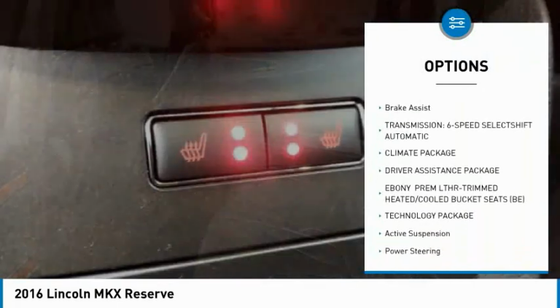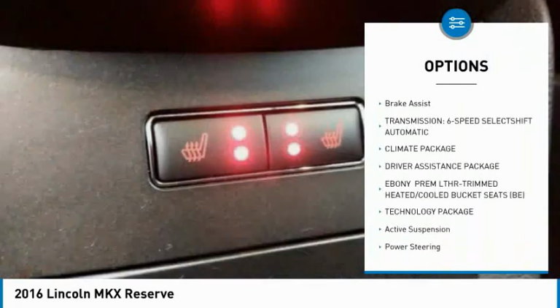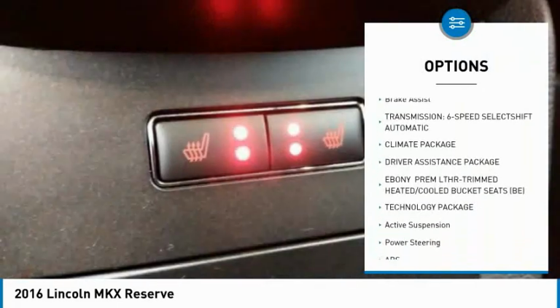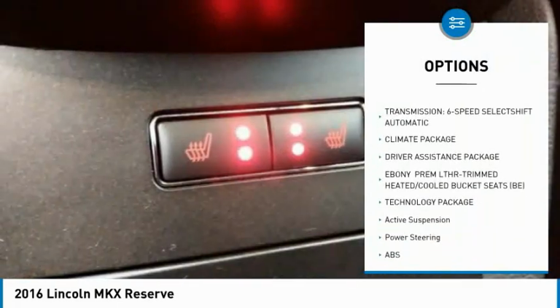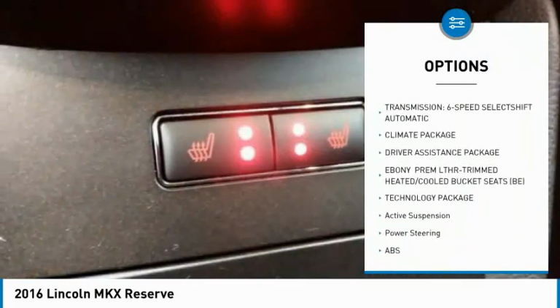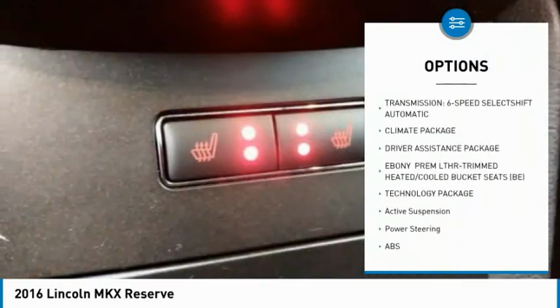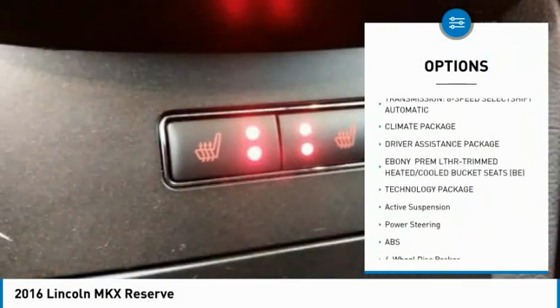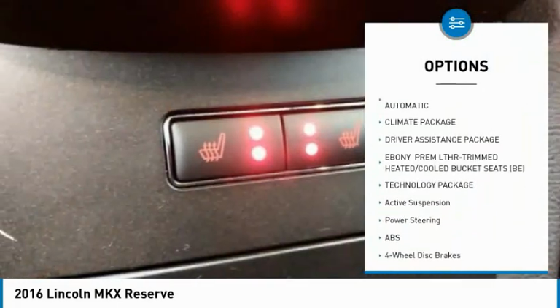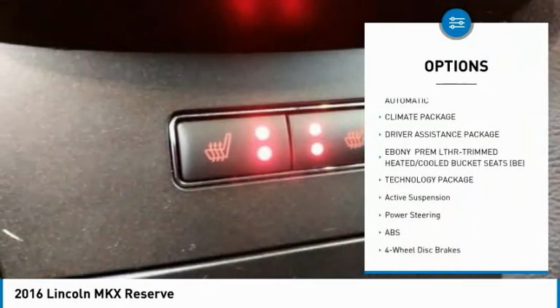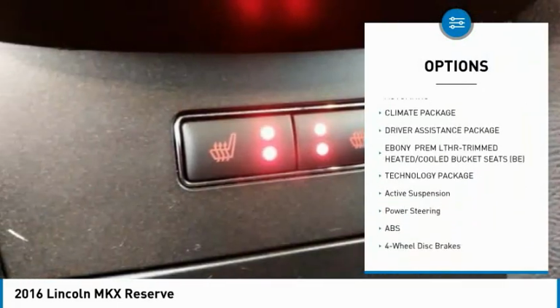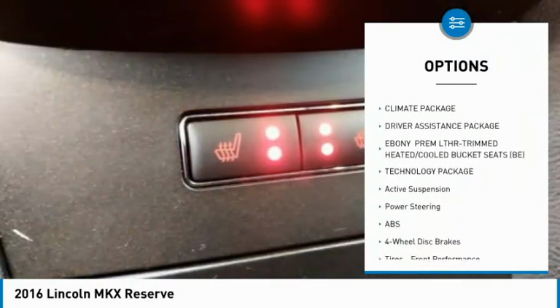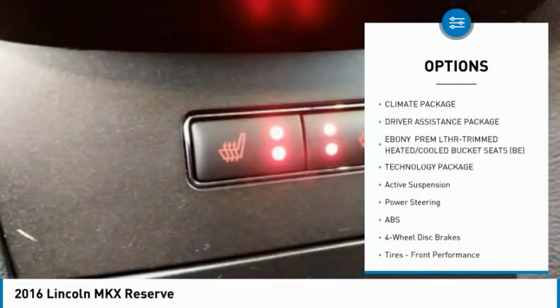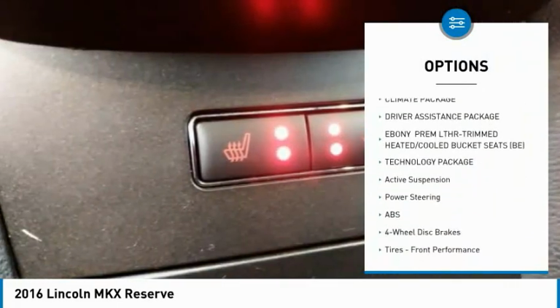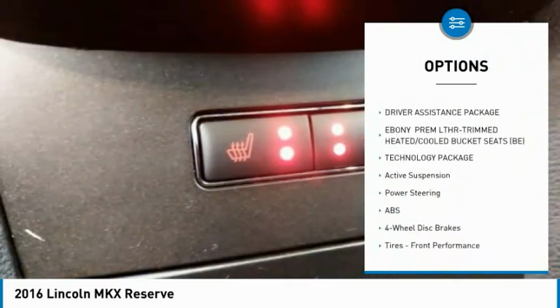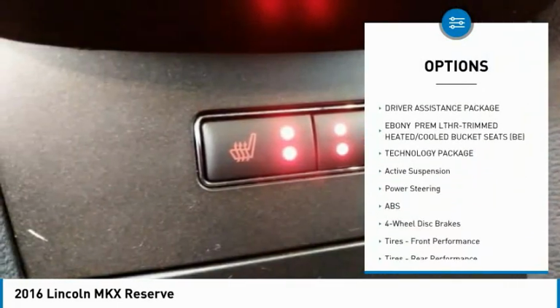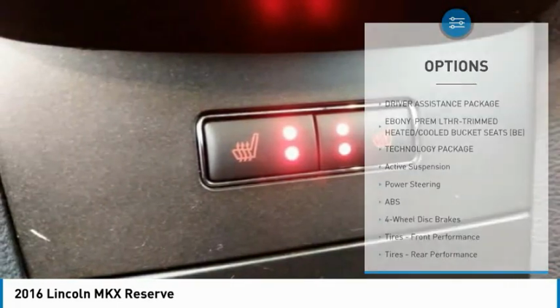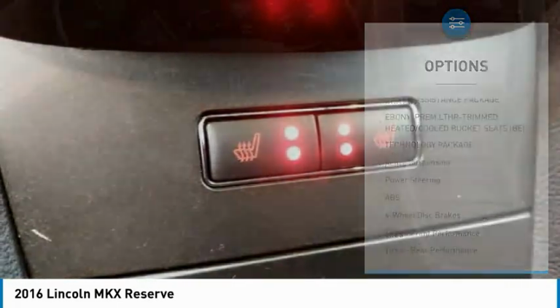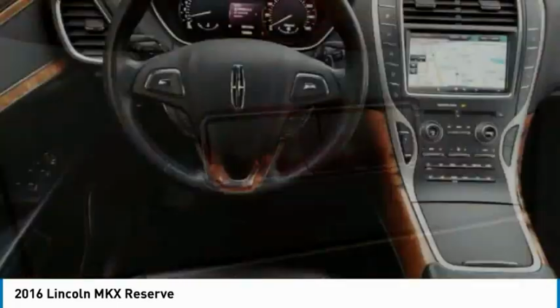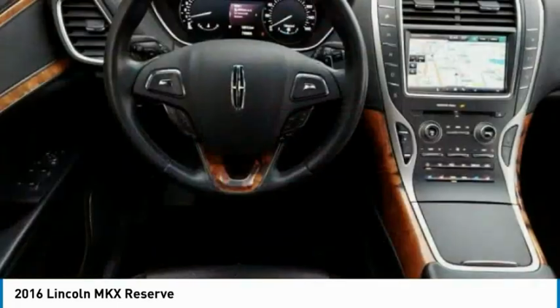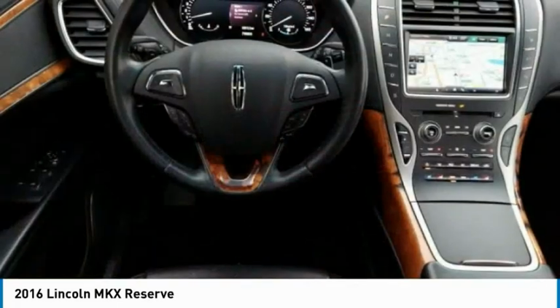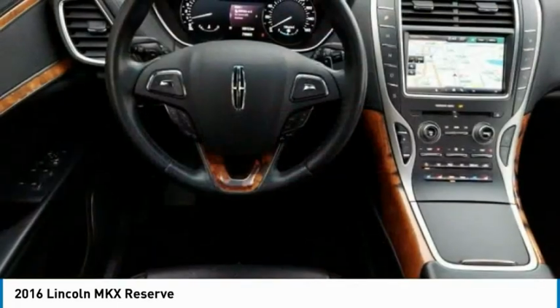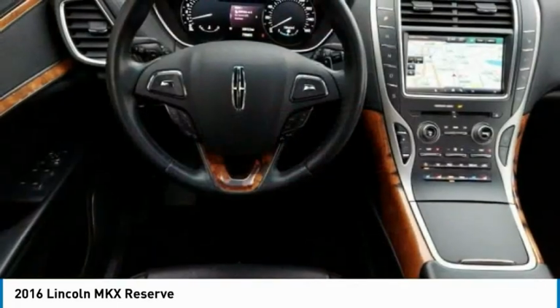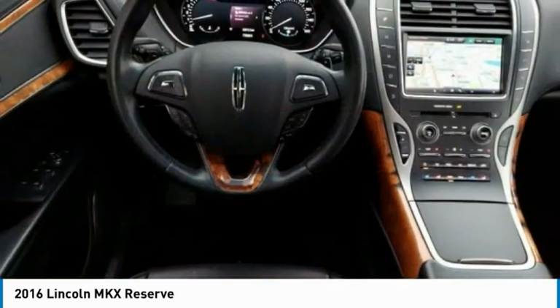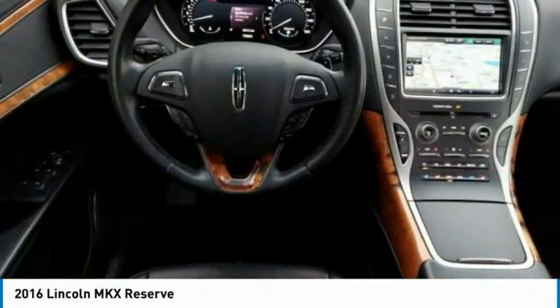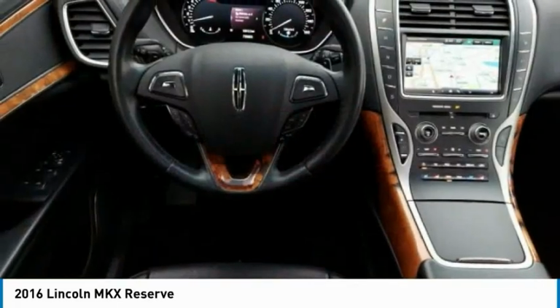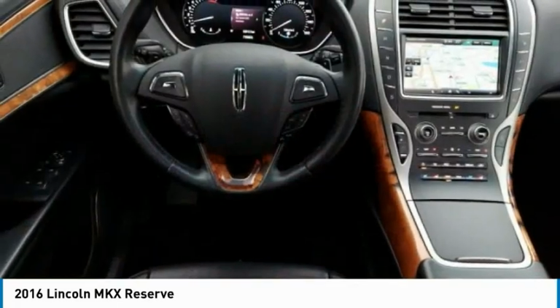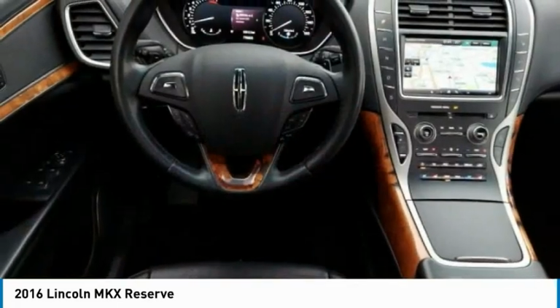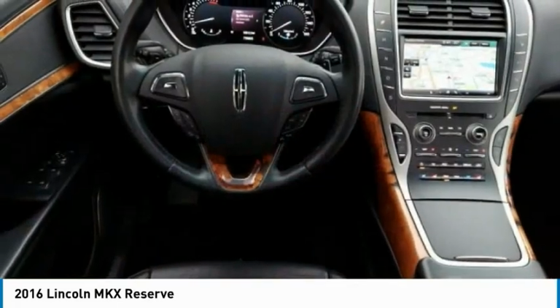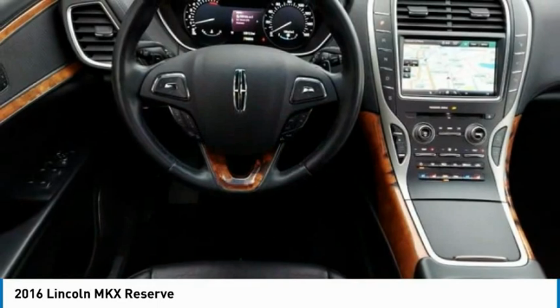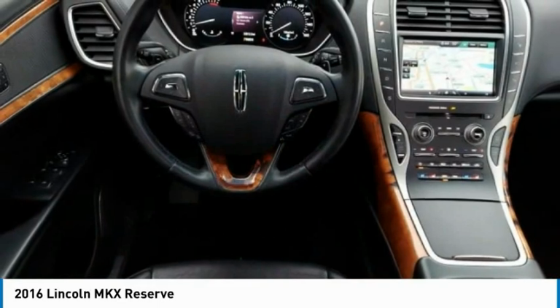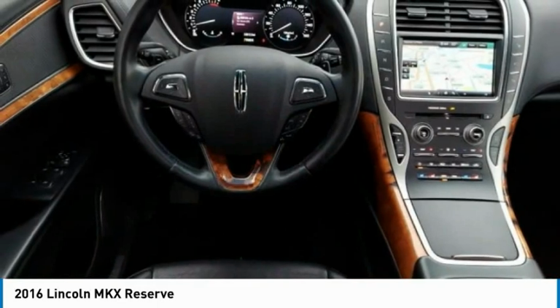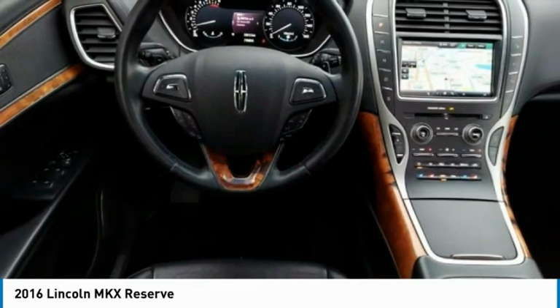Additional features include aluminum wheels, rear spoiler, remote engine start, power lift gate, and brake assist.